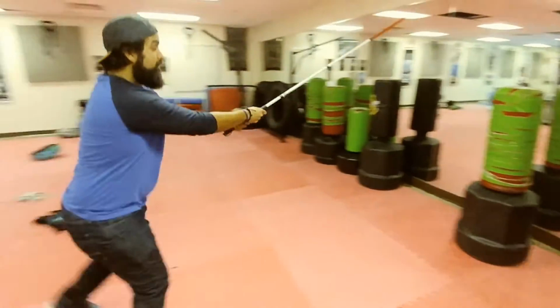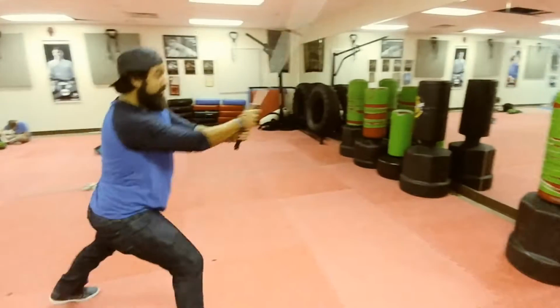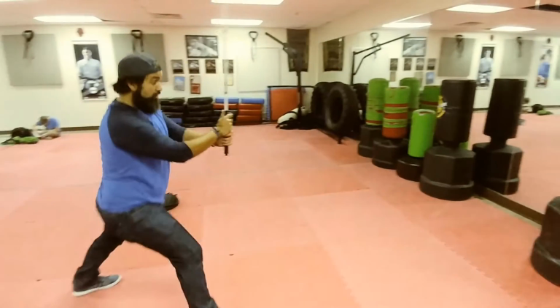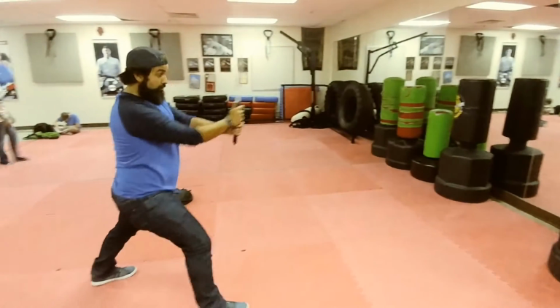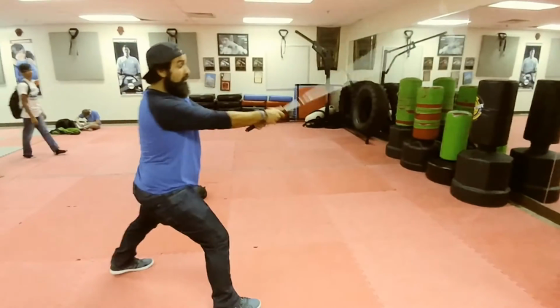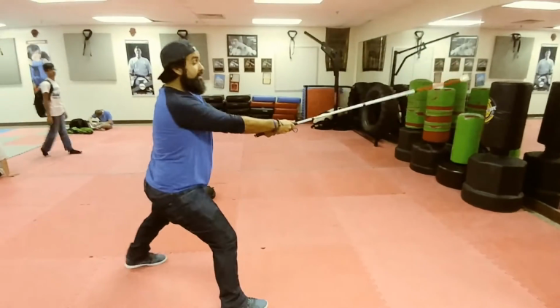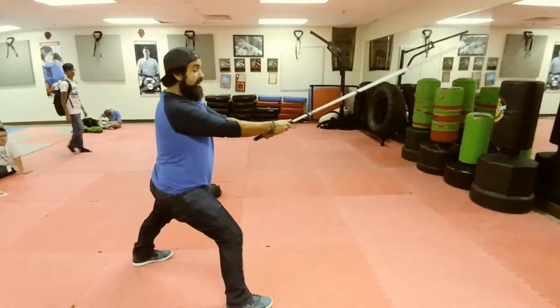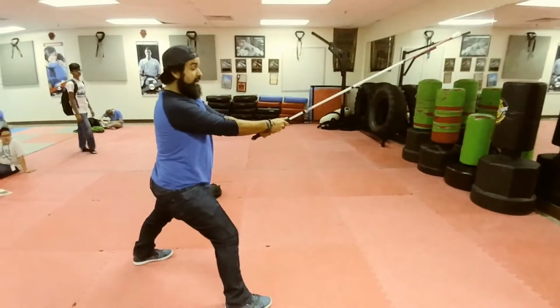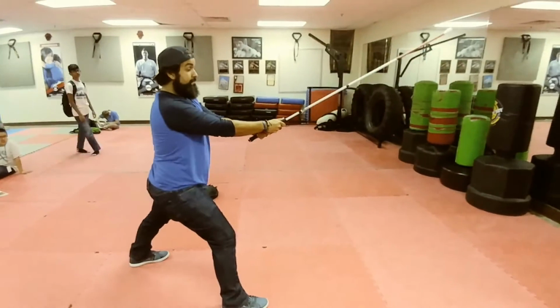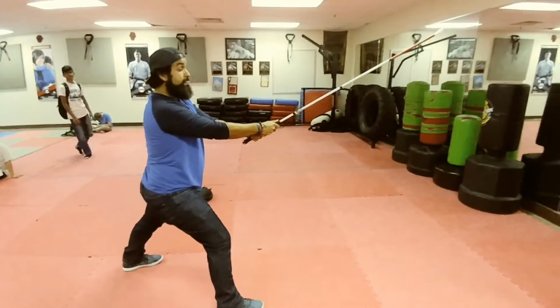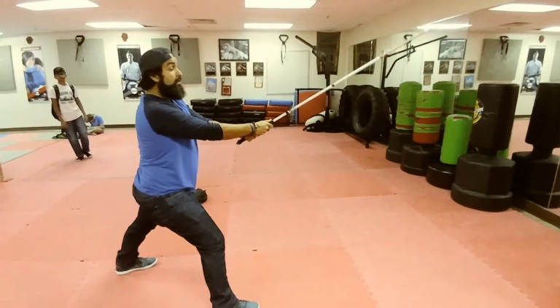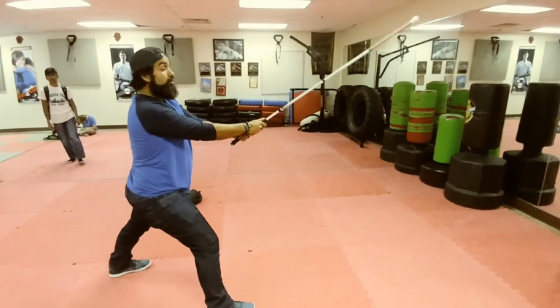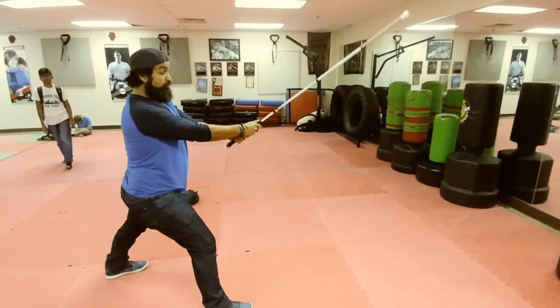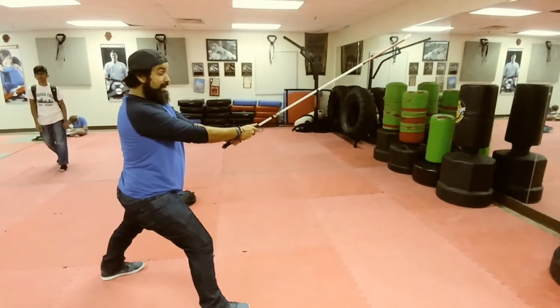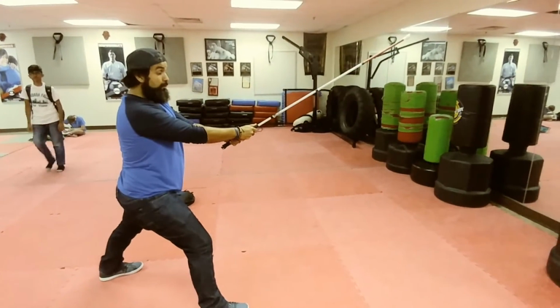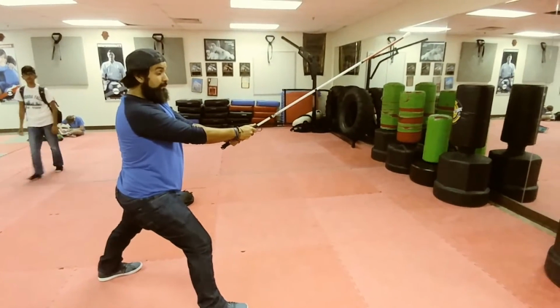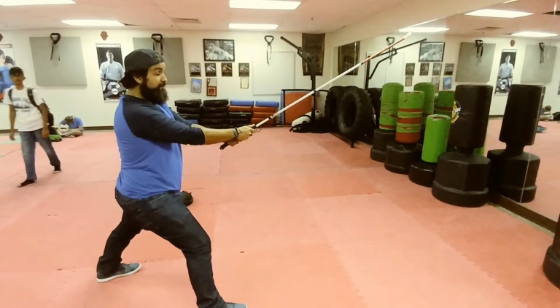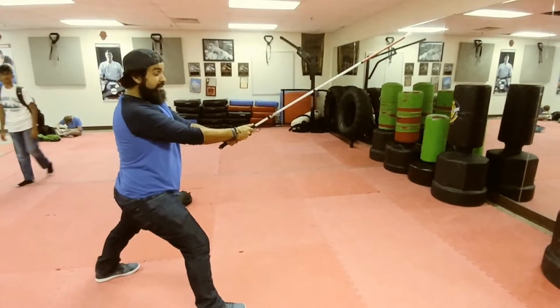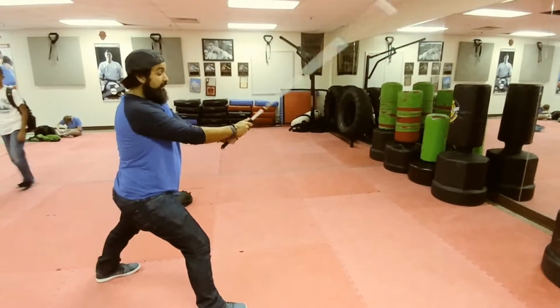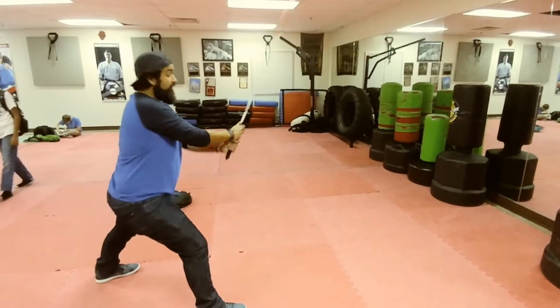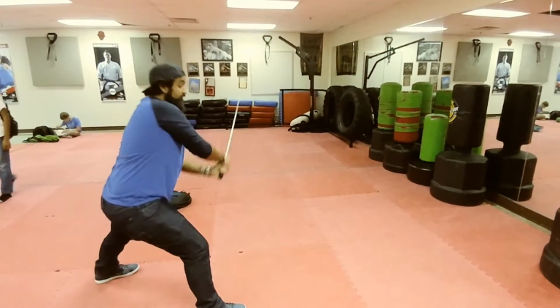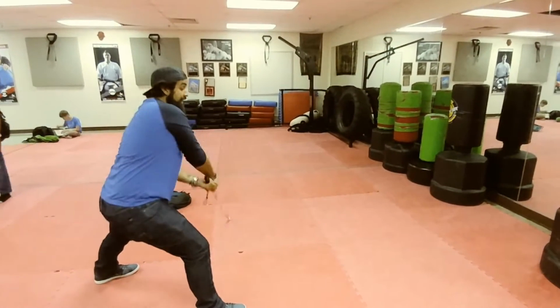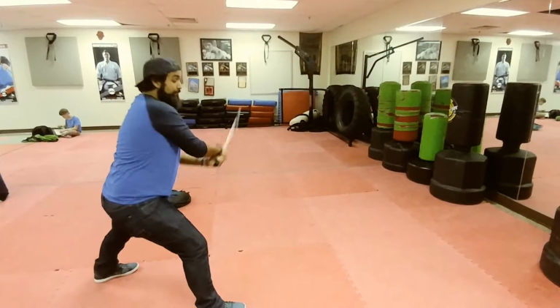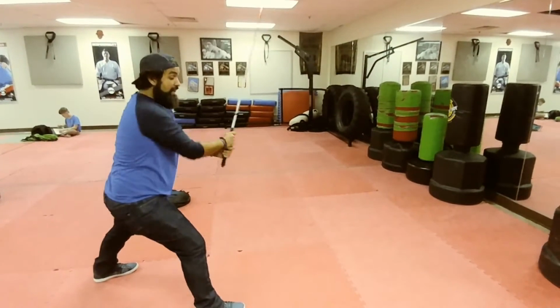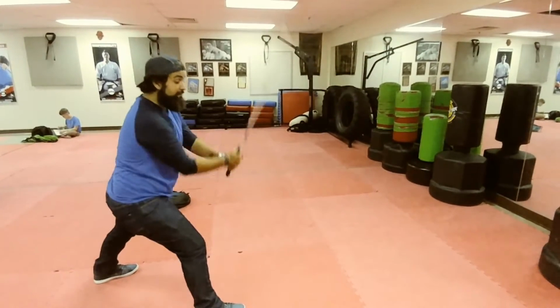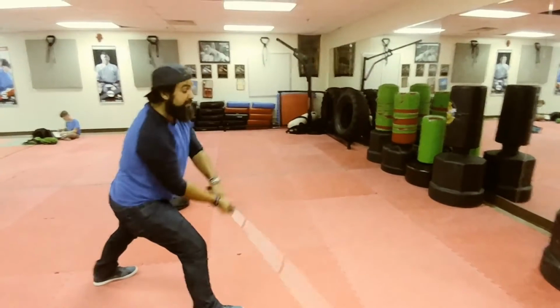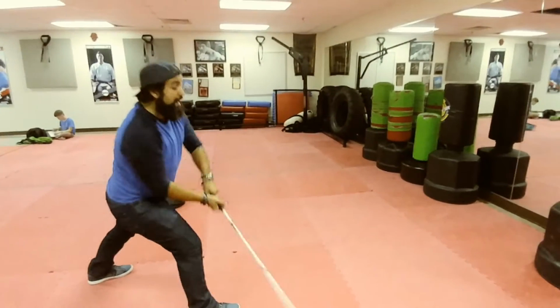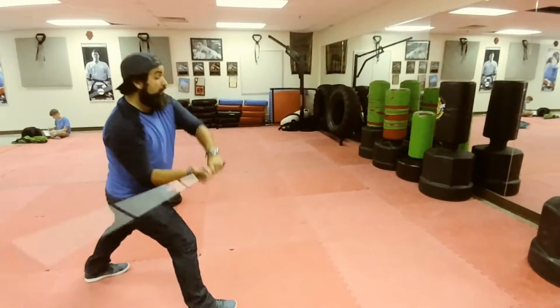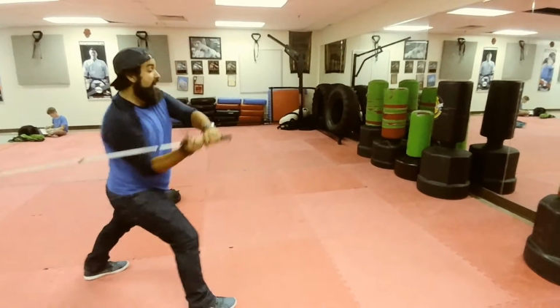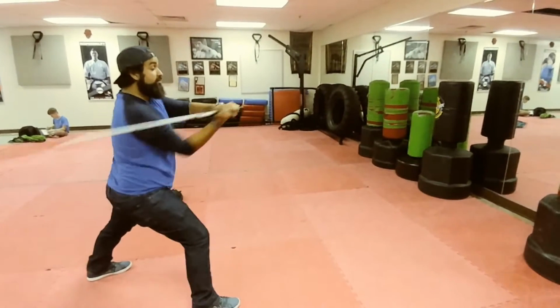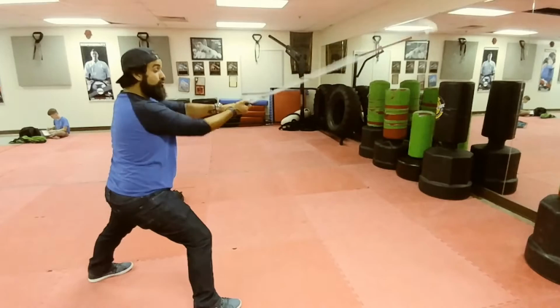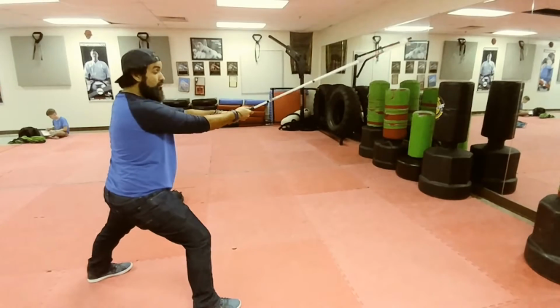So you strike right here. Do not move your feet. Tap left. Tap right. Strike.